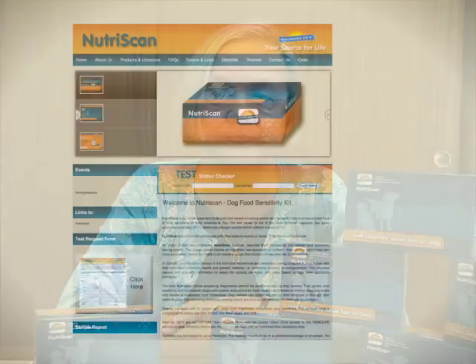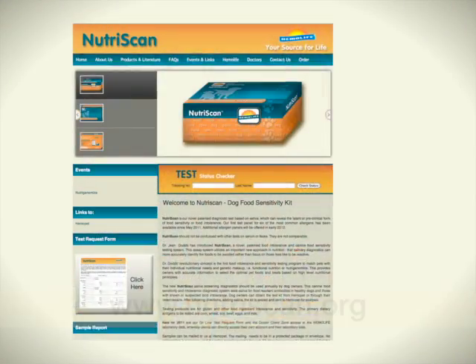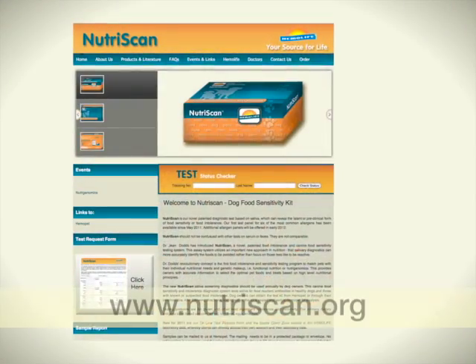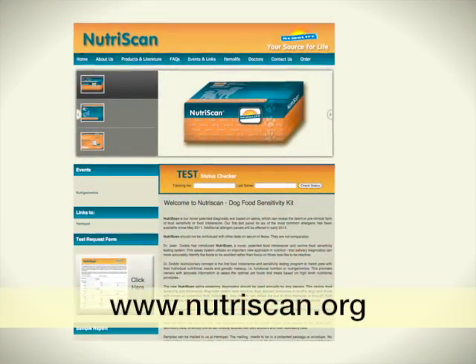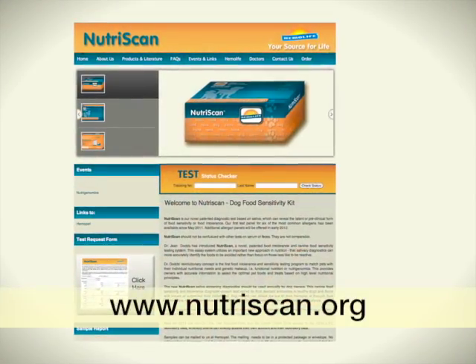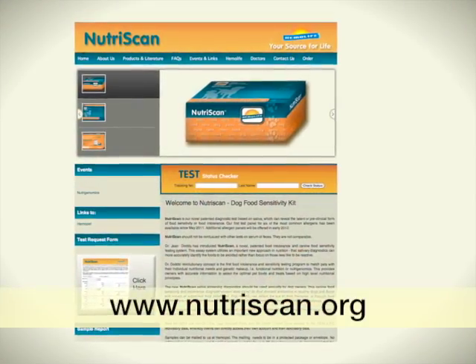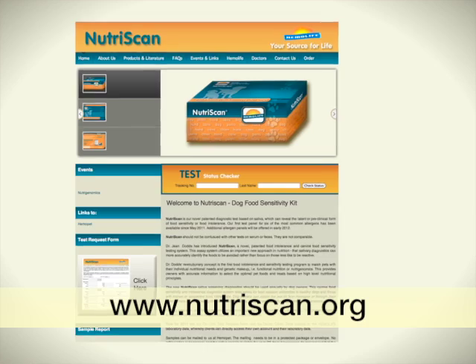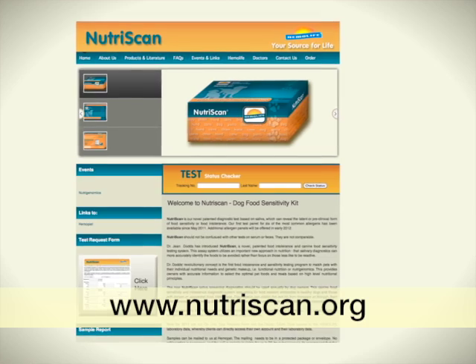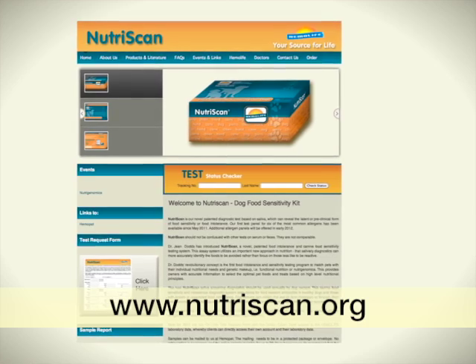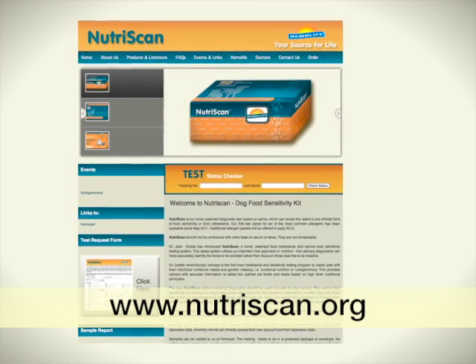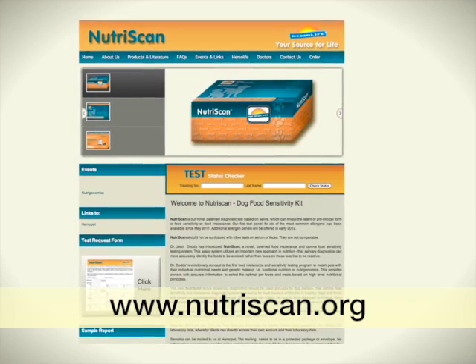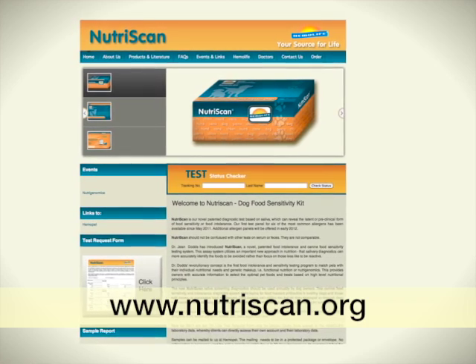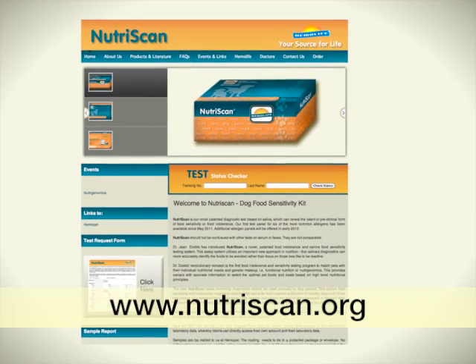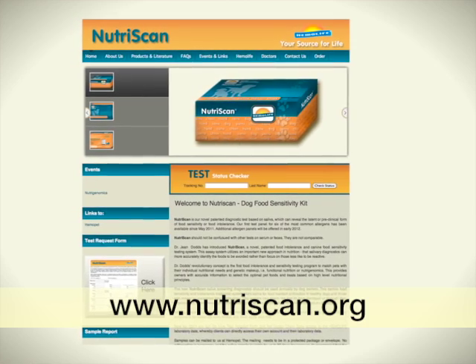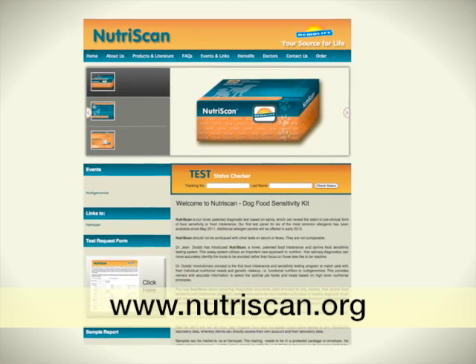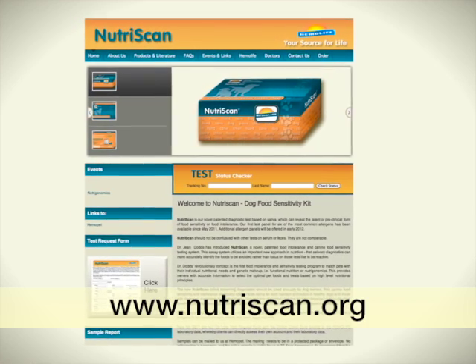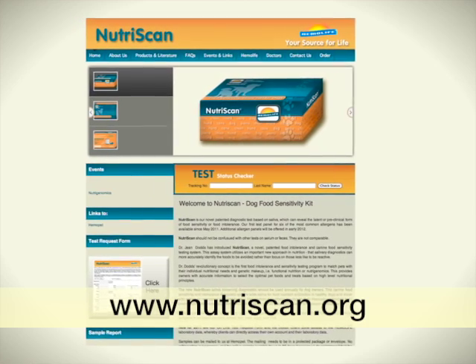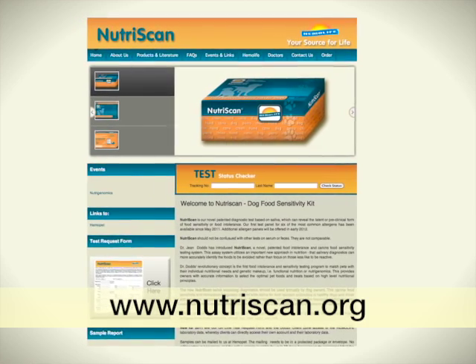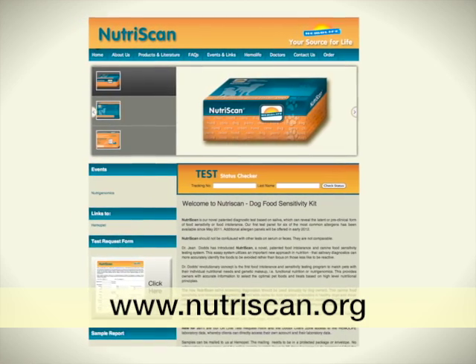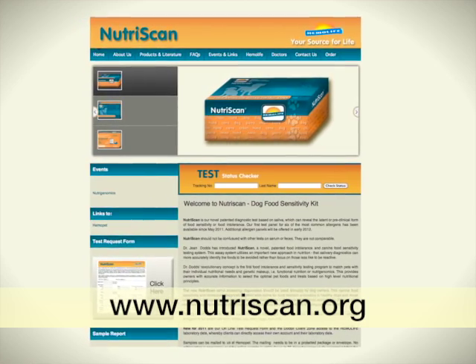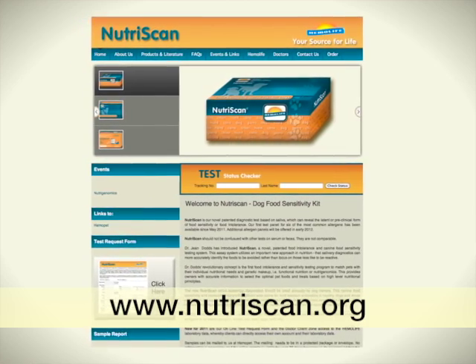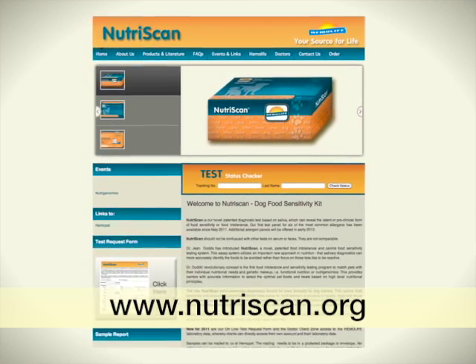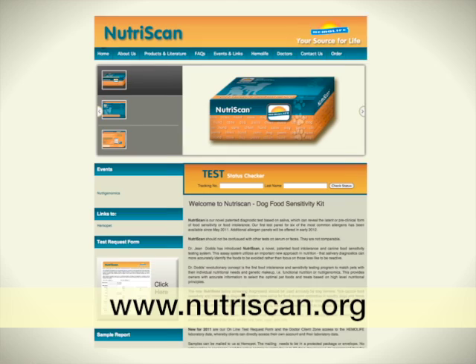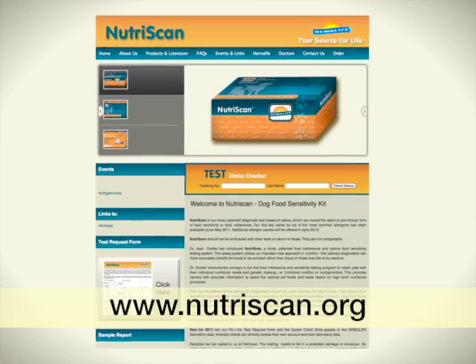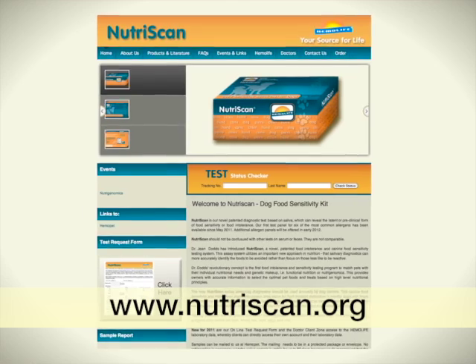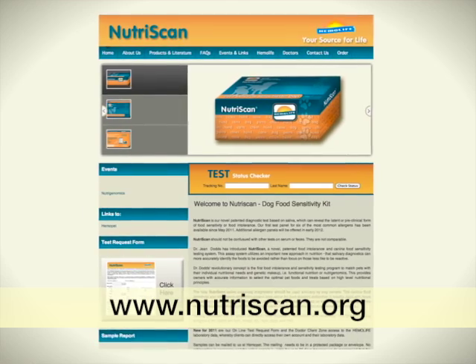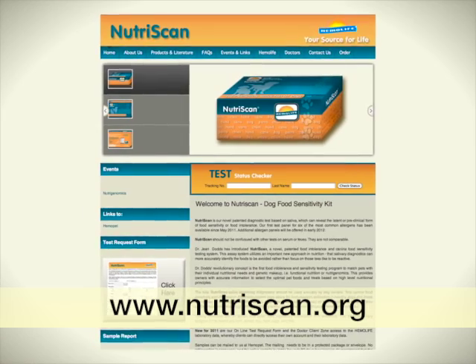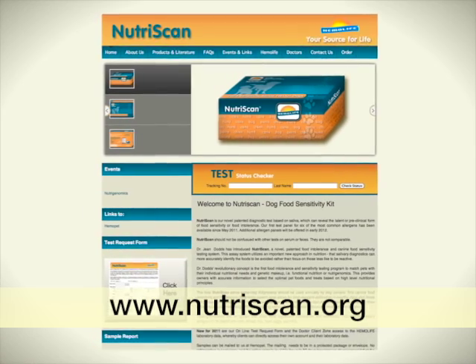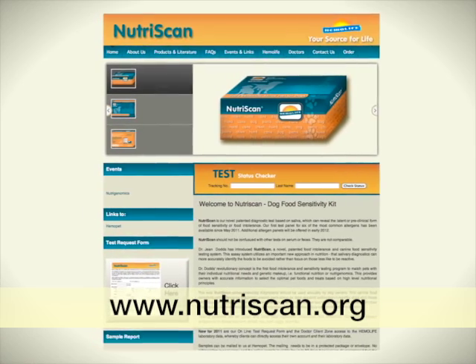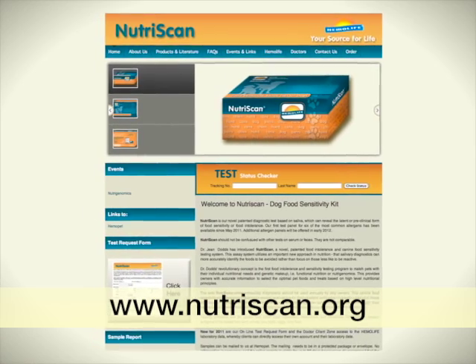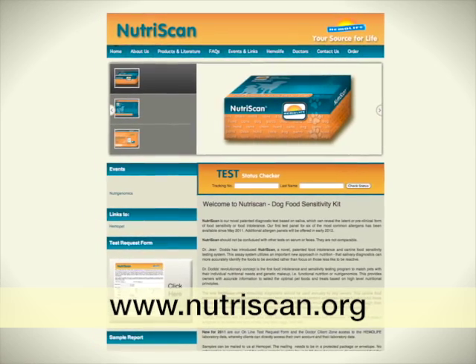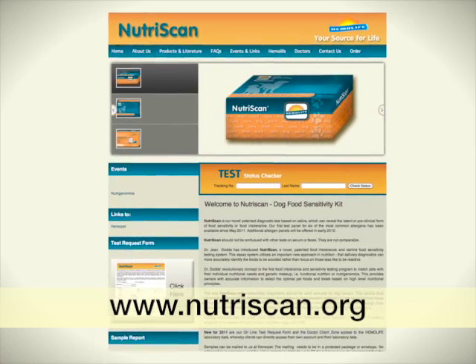The foods that are included in these panels are listed on our website, www.nutriscan.org.